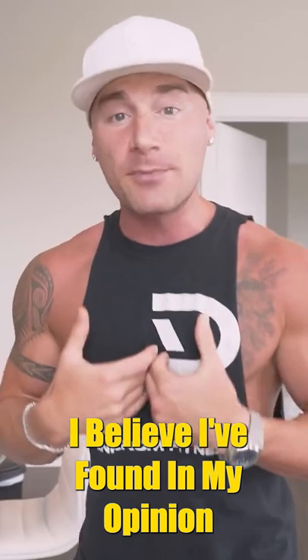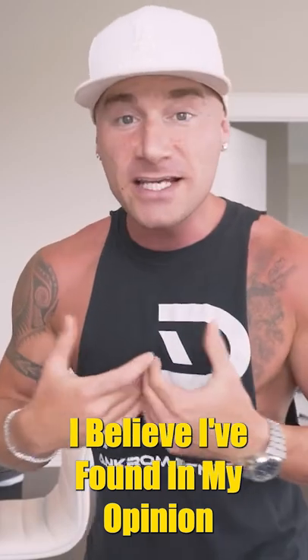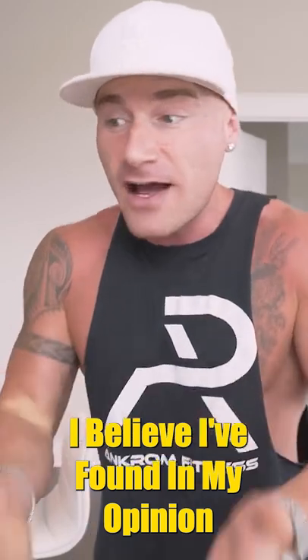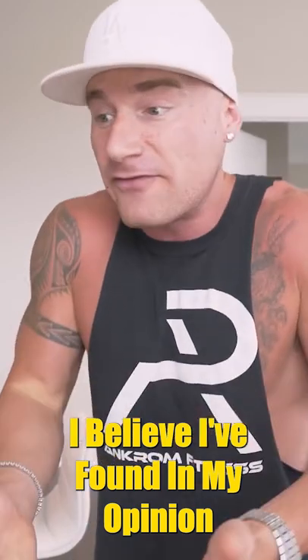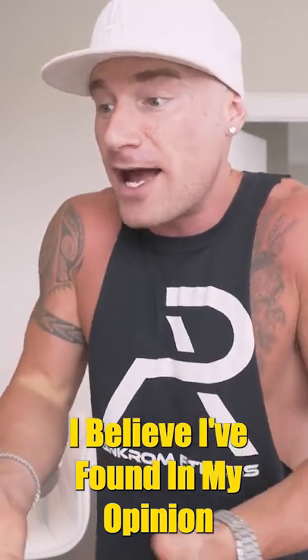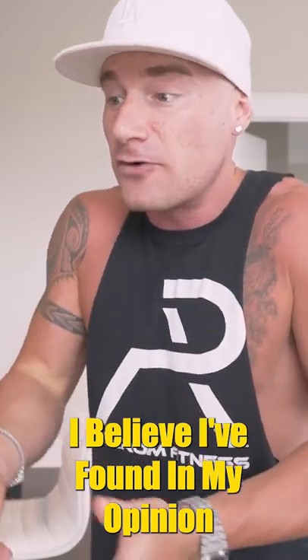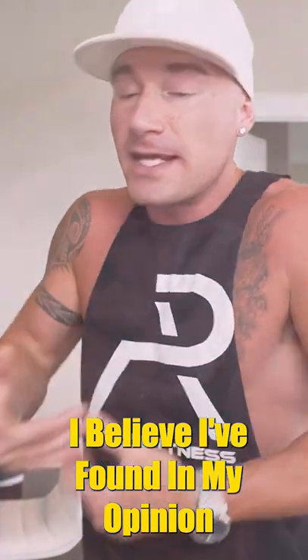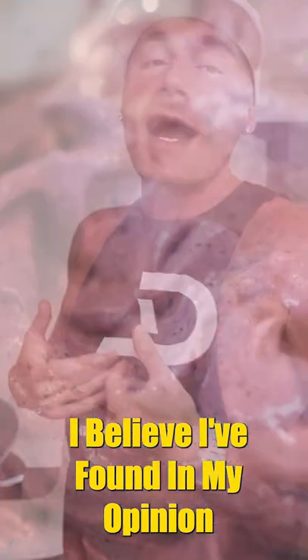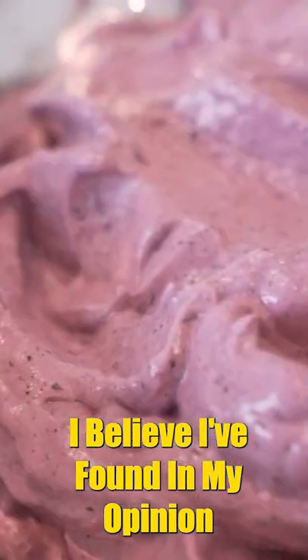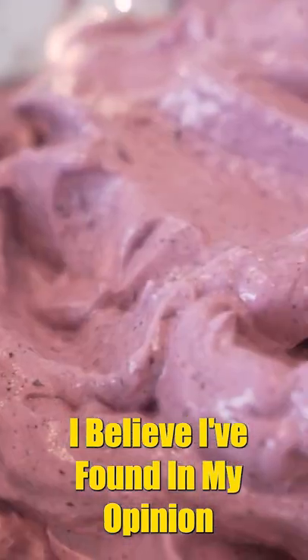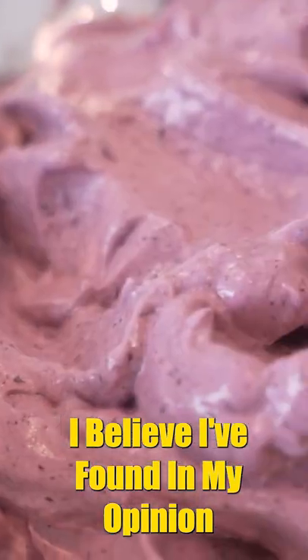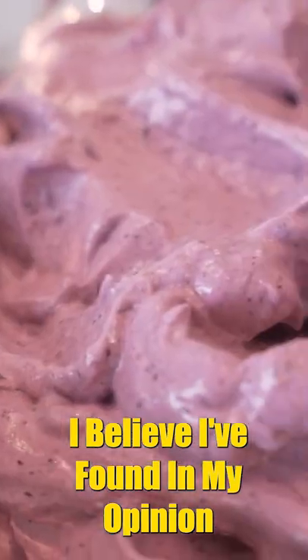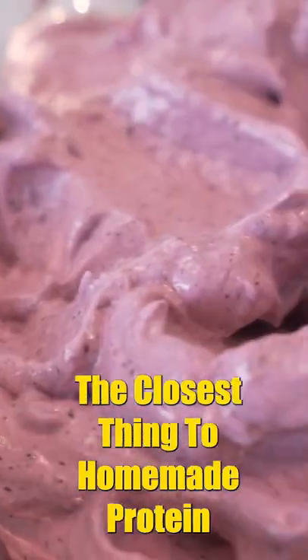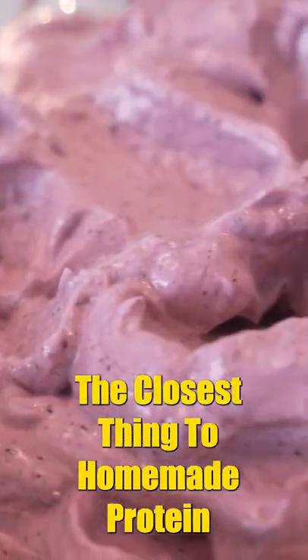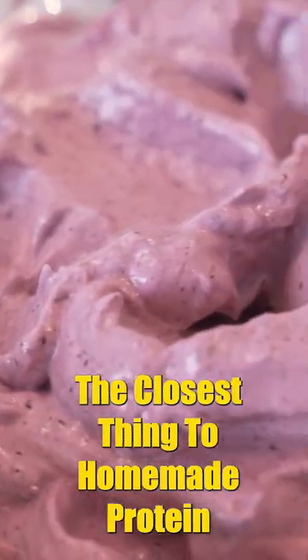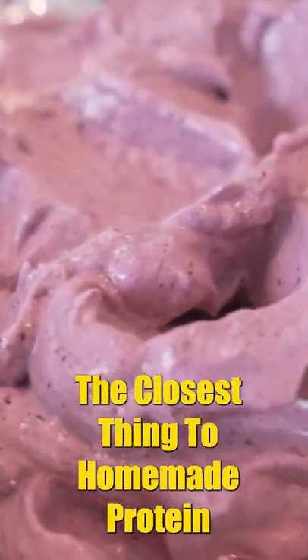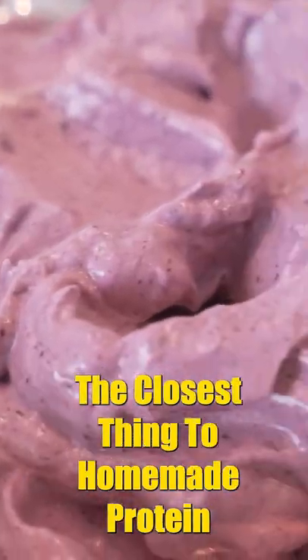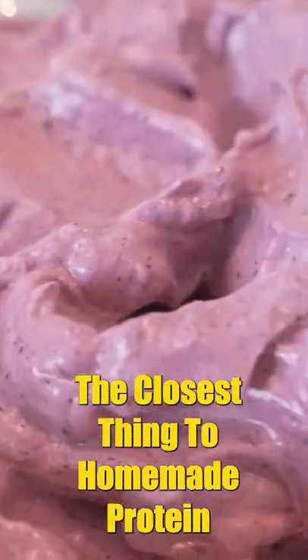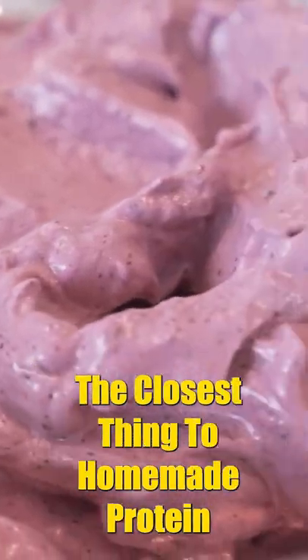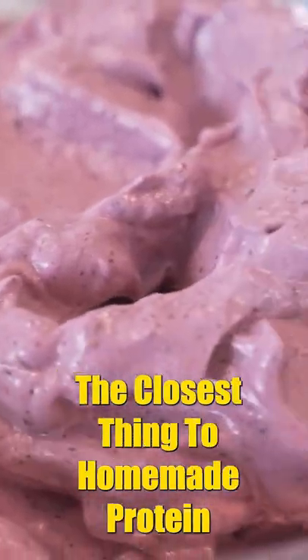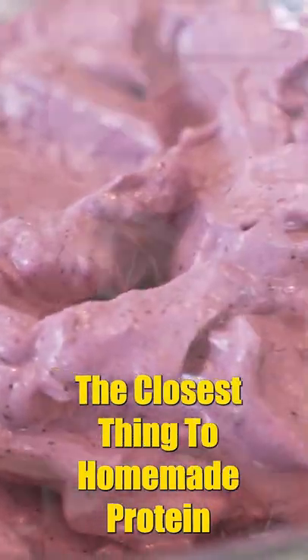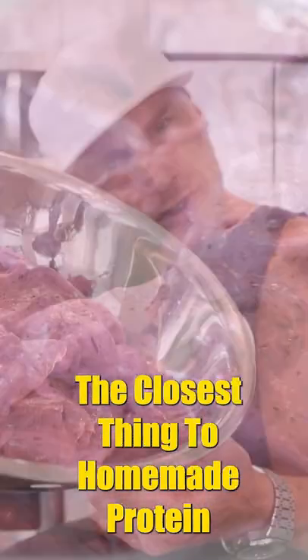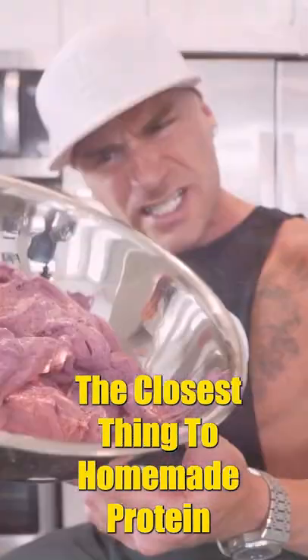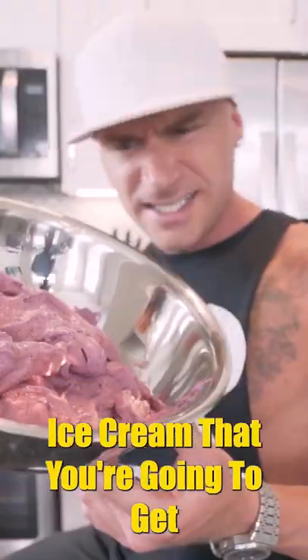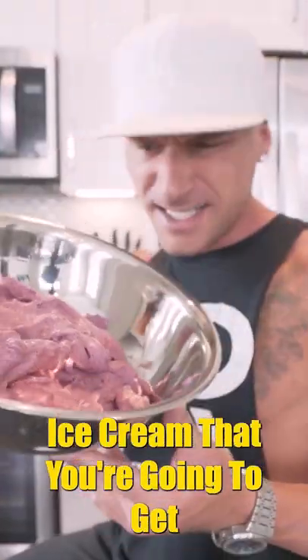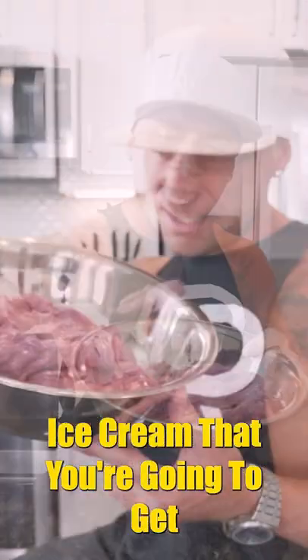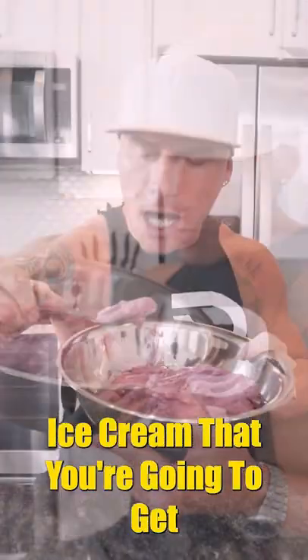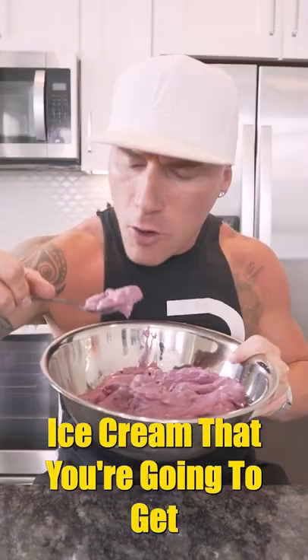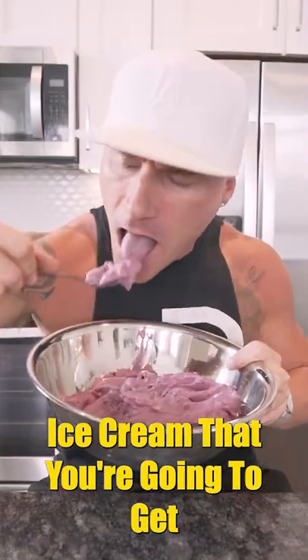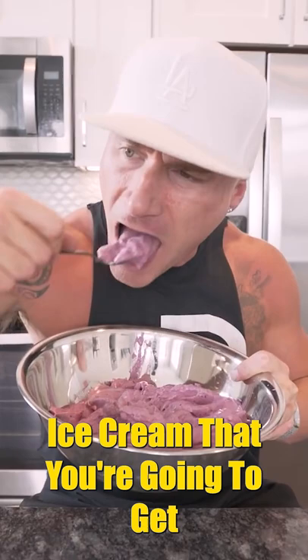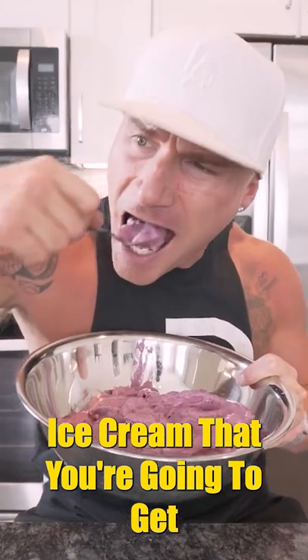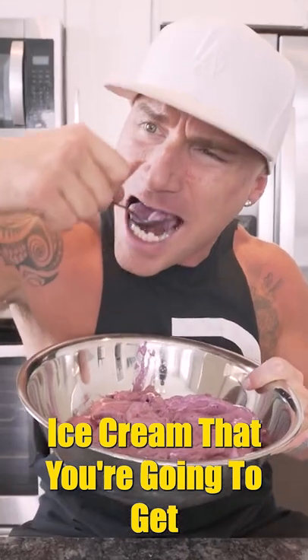I believe I found, in my opinion, the closest thing to homemade protein ice cream that you're going to get.